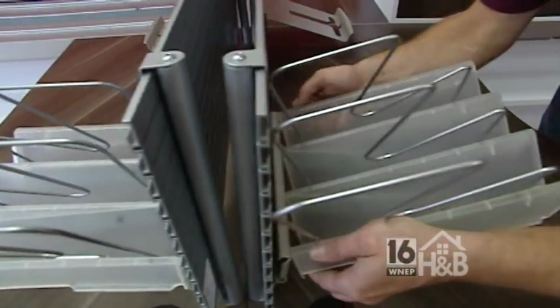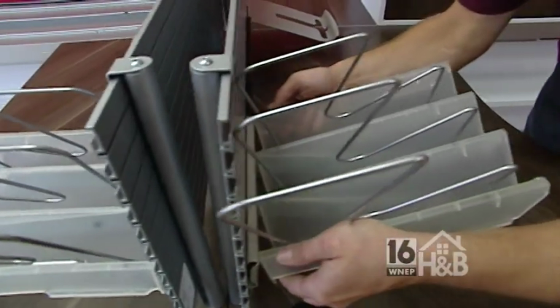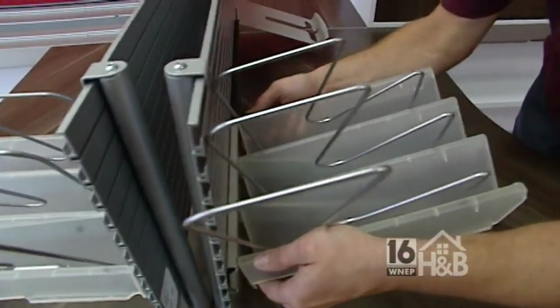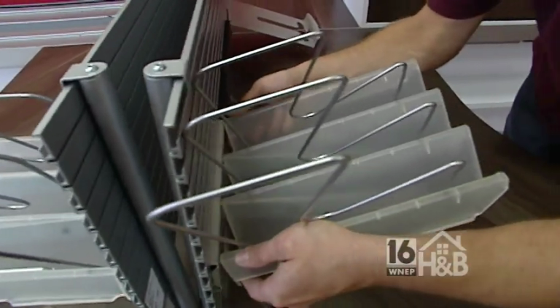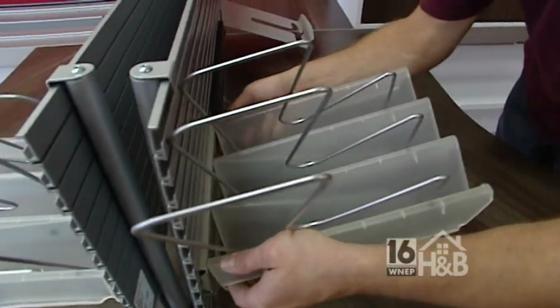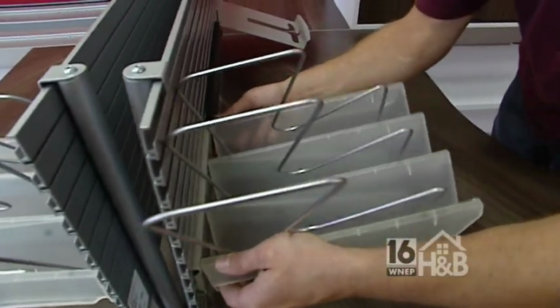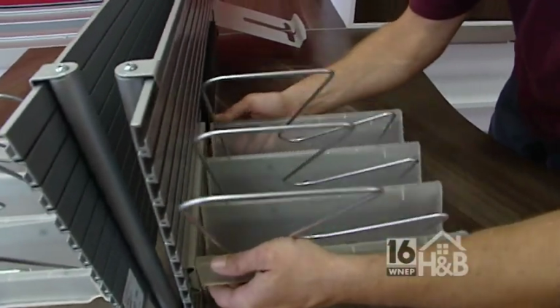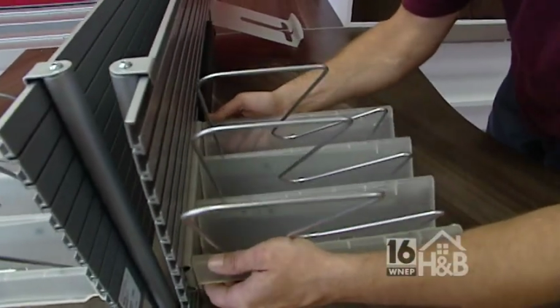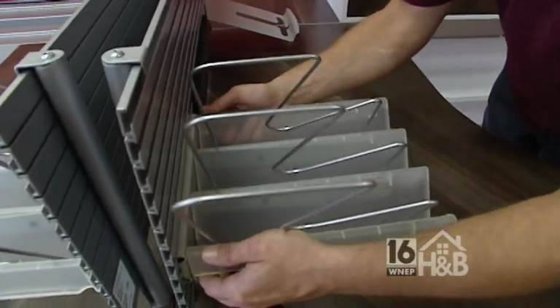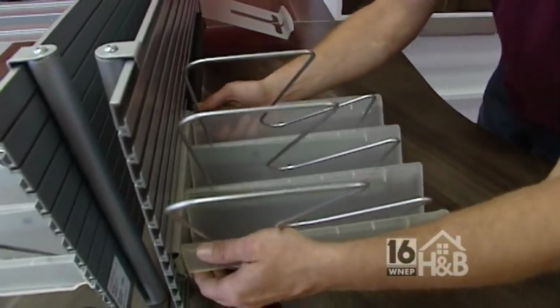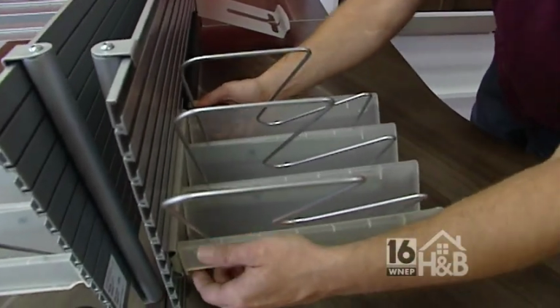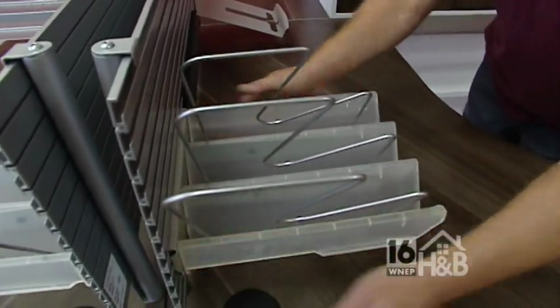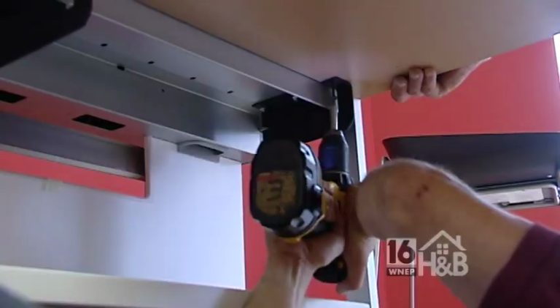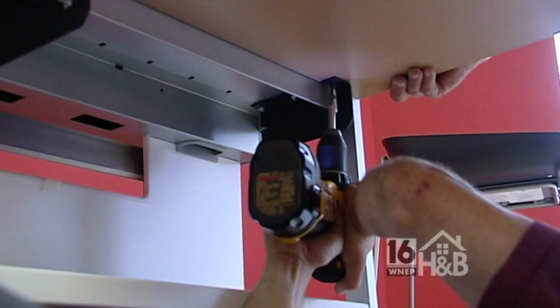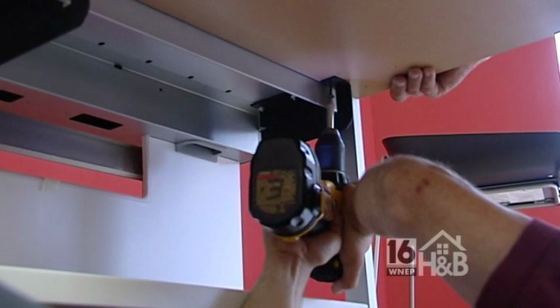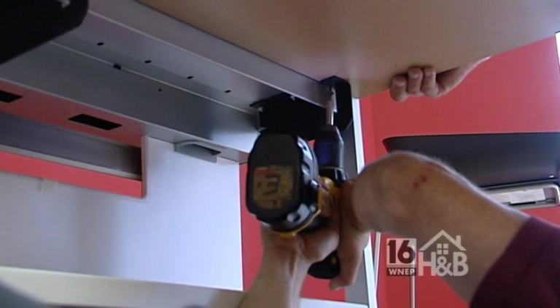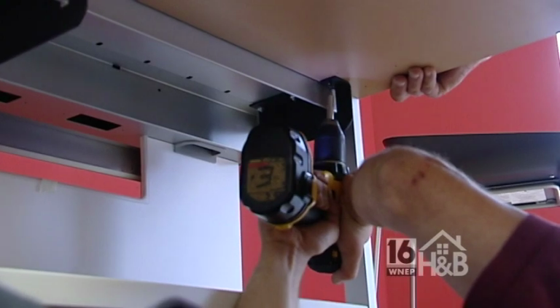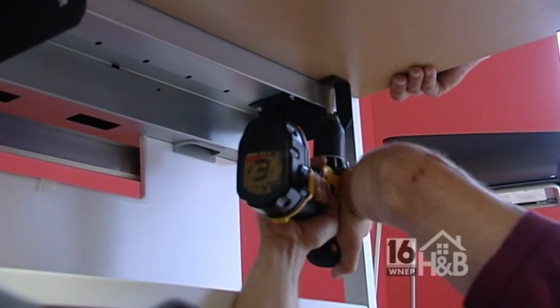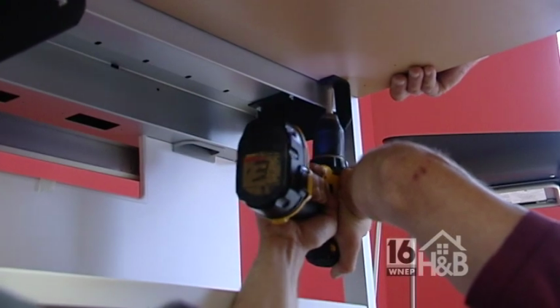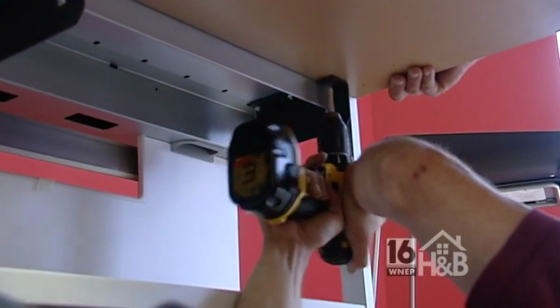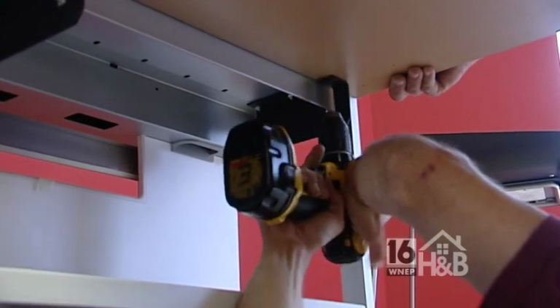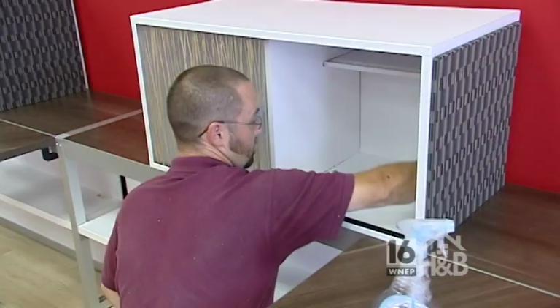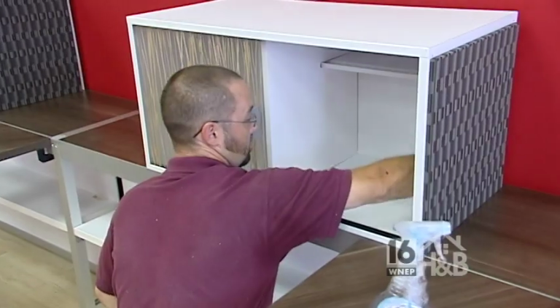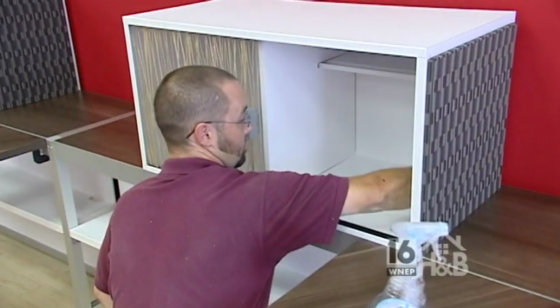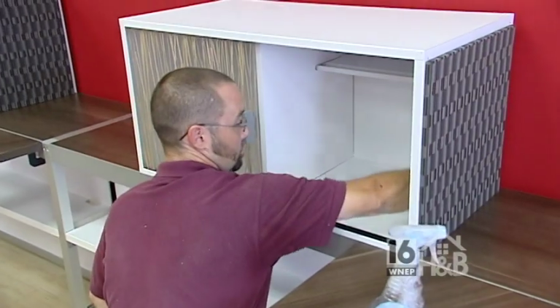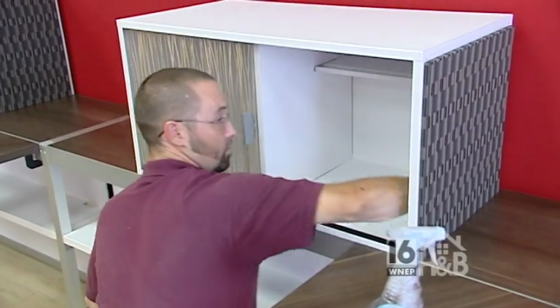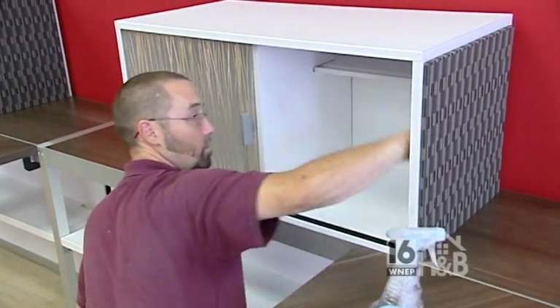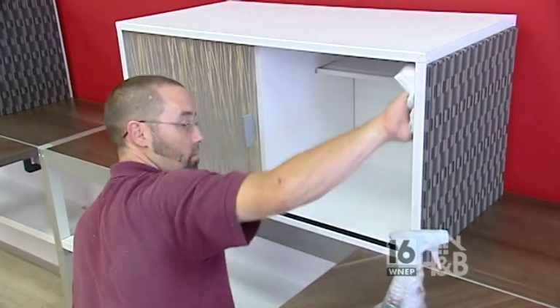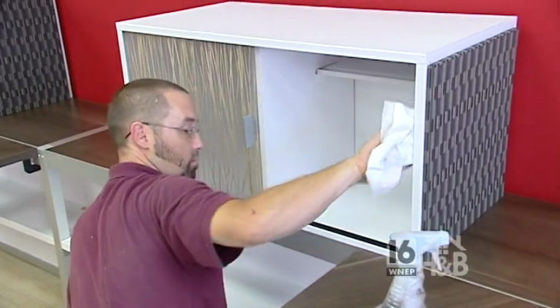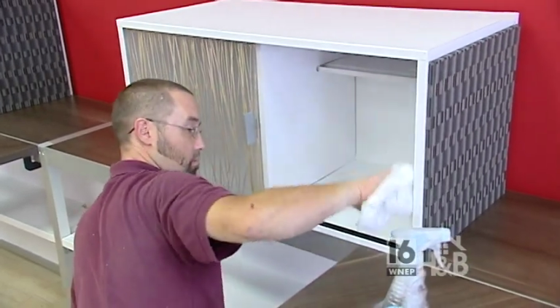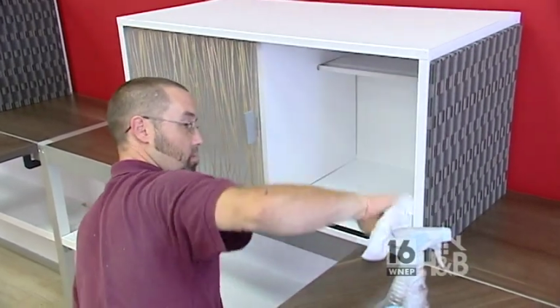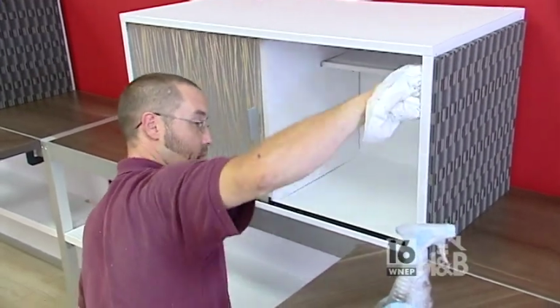Workers set up desks, ottomans, bookcases, chairs, and tables before carefully cleaning them for use in TV news.